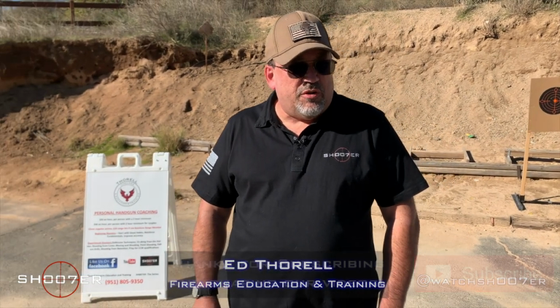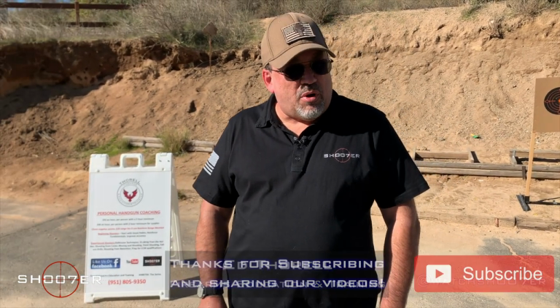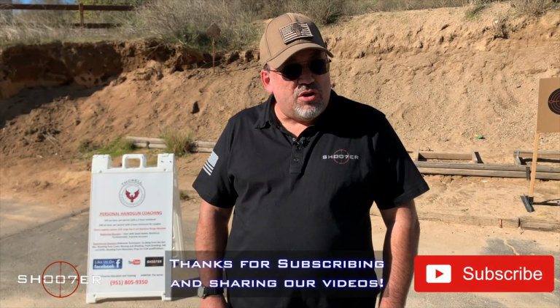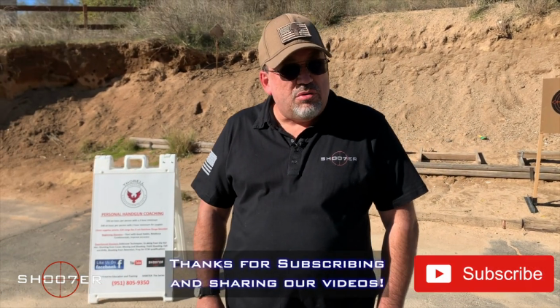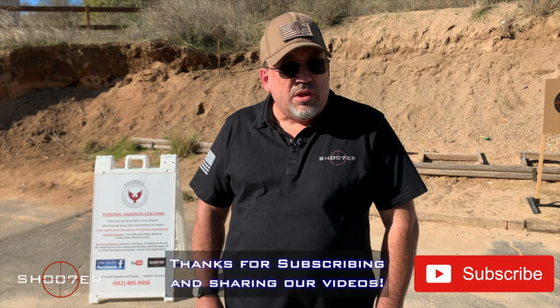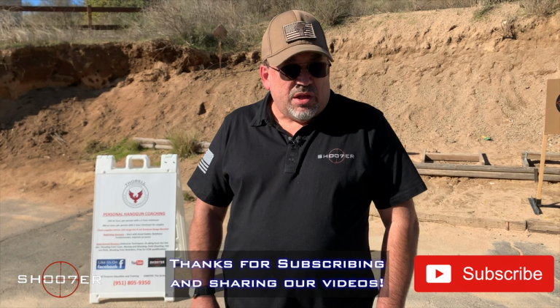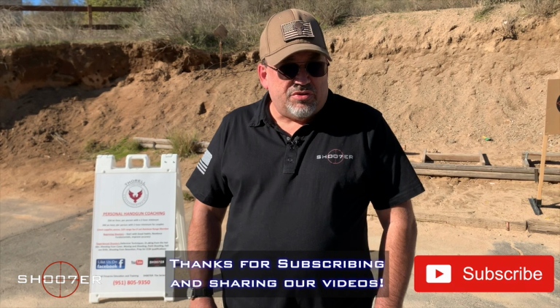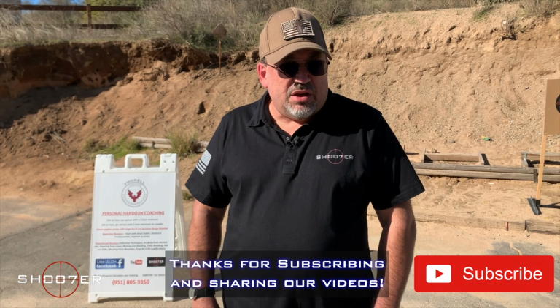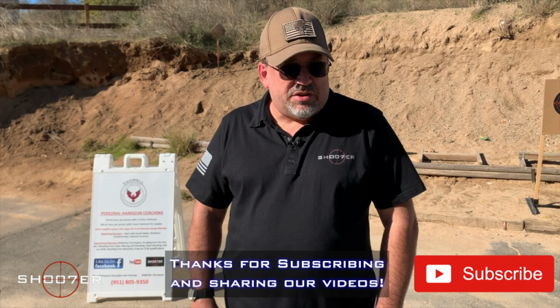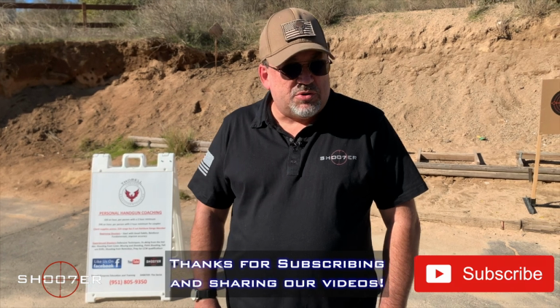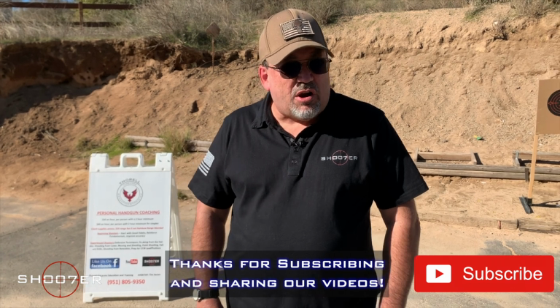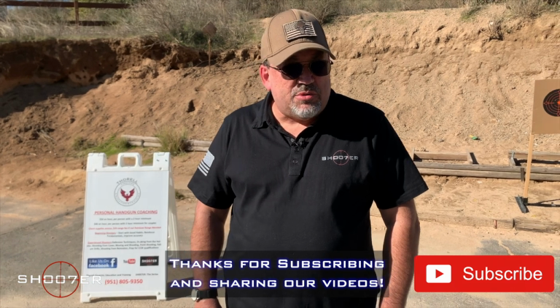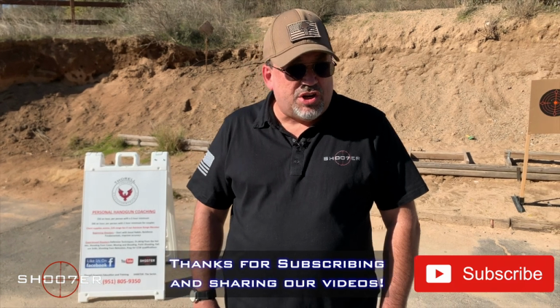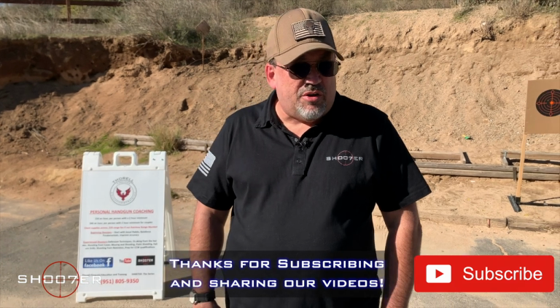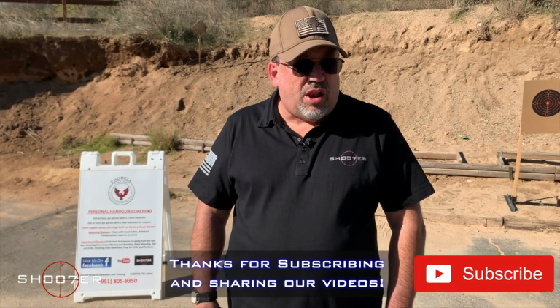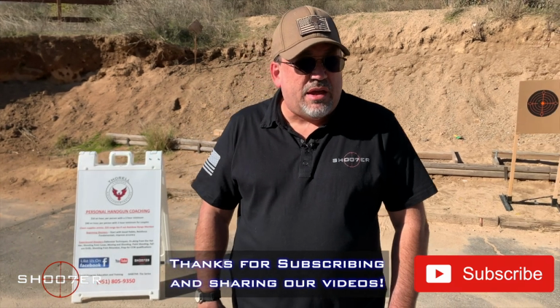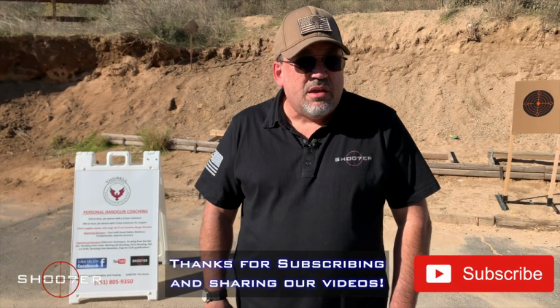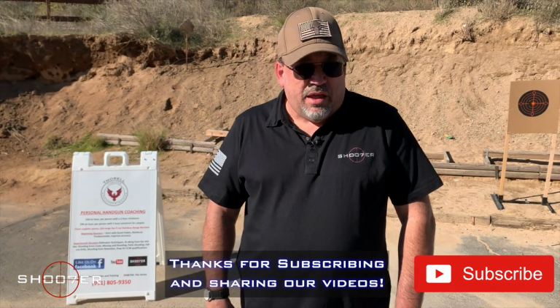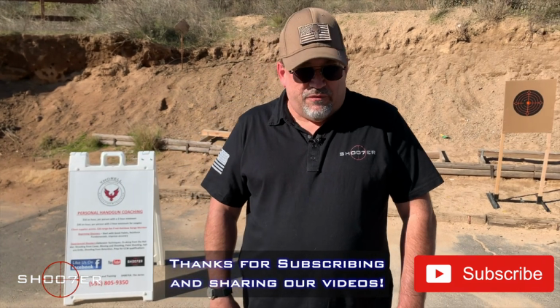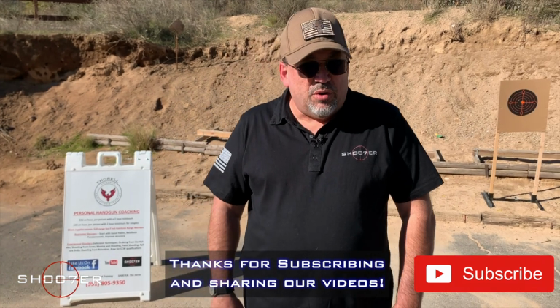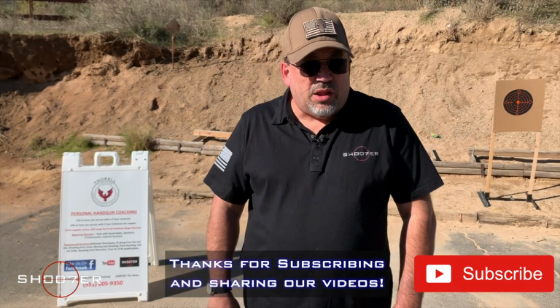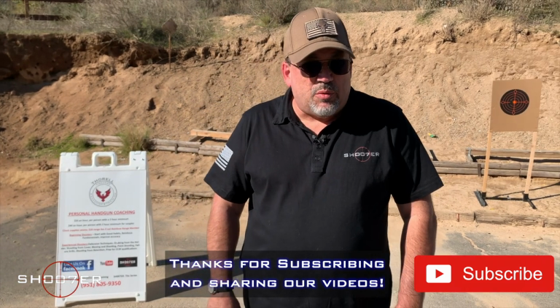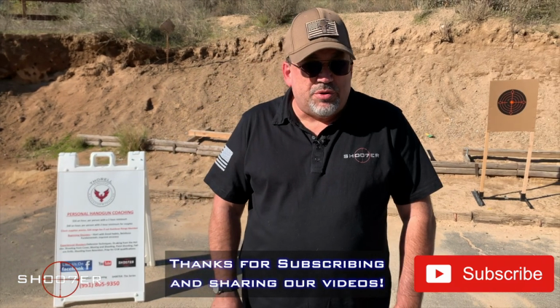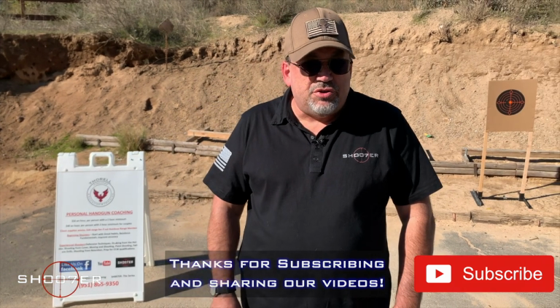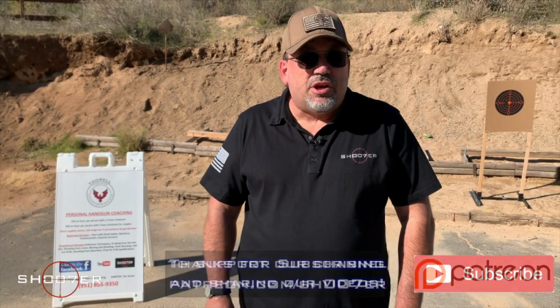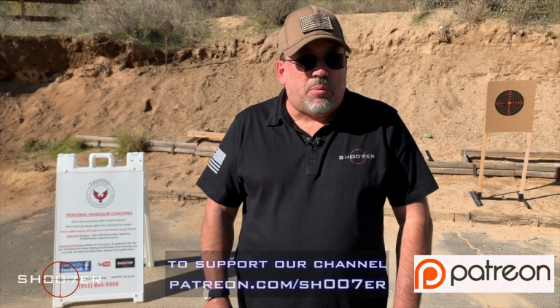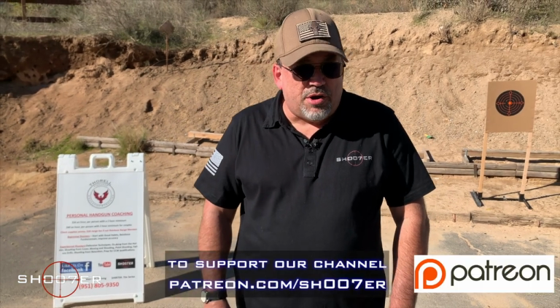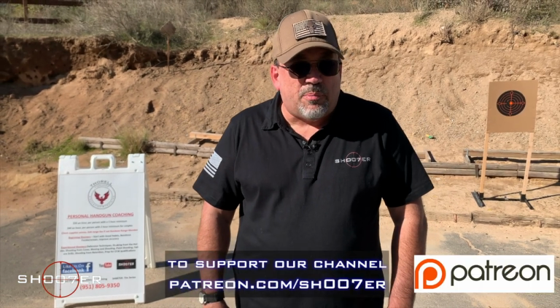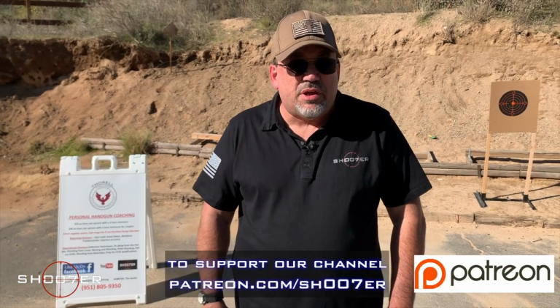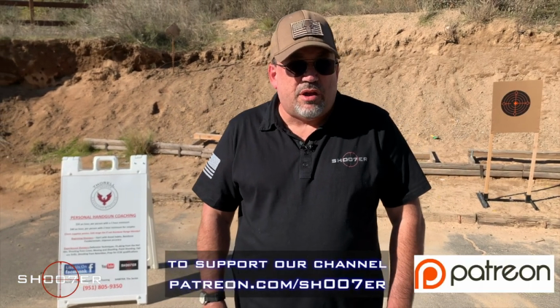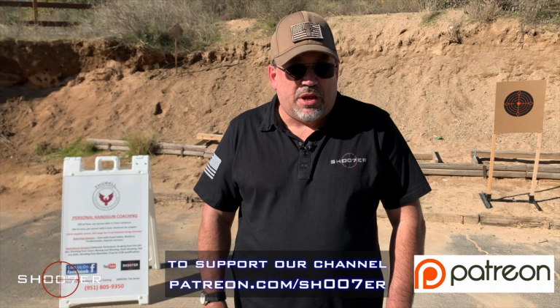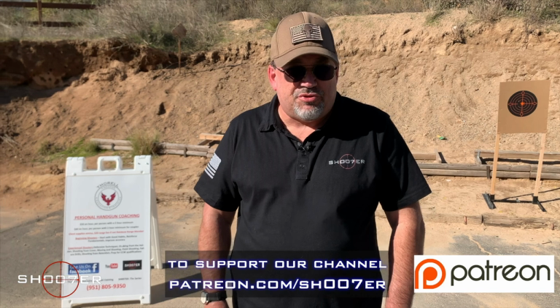If you're brand new, hit the subscribe, the share, and the like, and if you really like what we're doing, come partner up with us on Patreon.